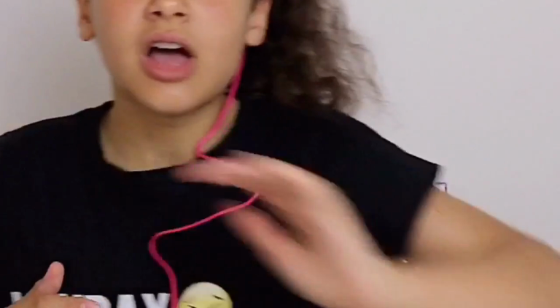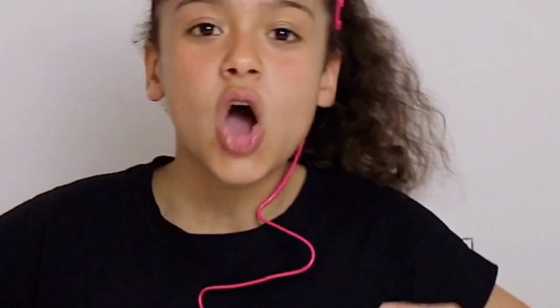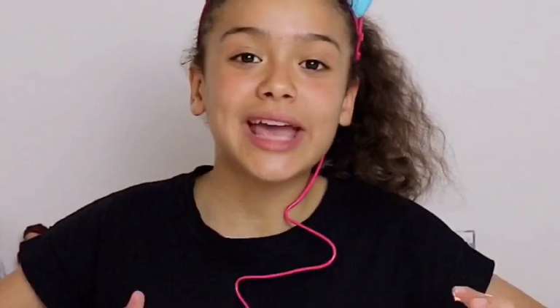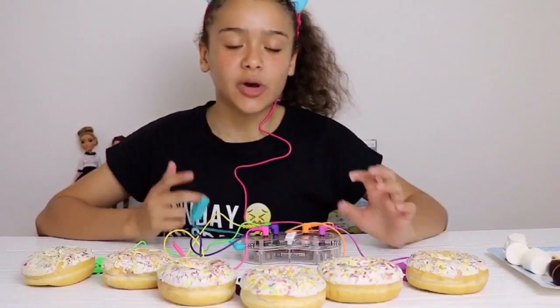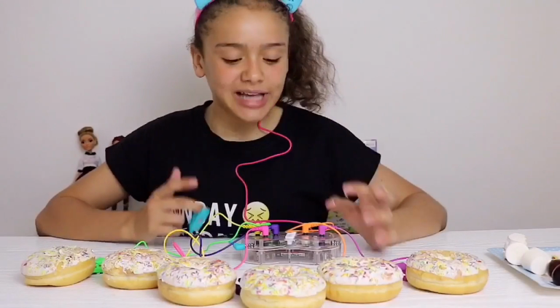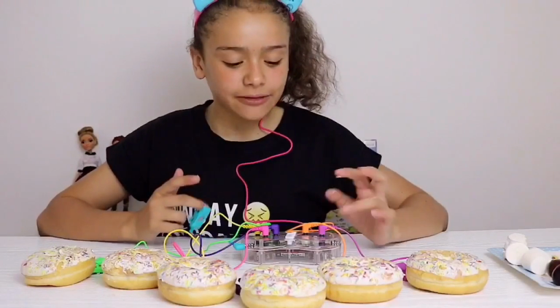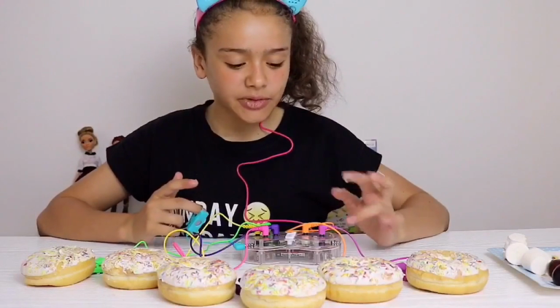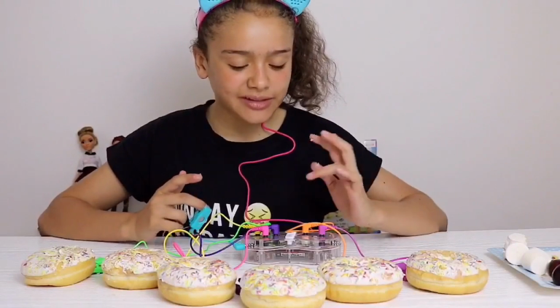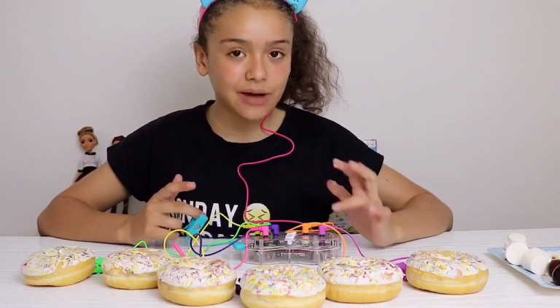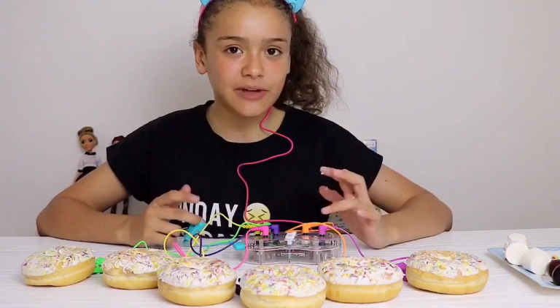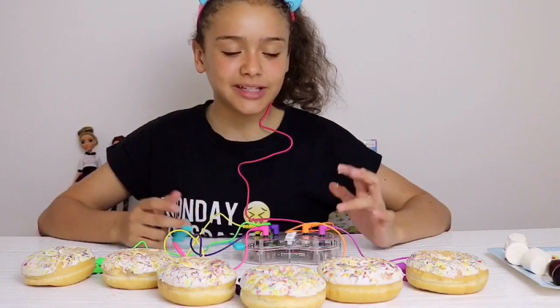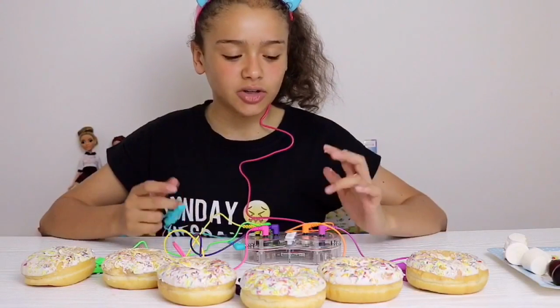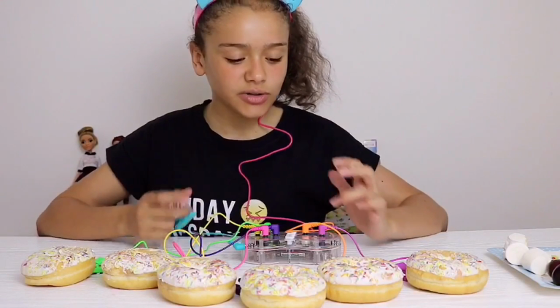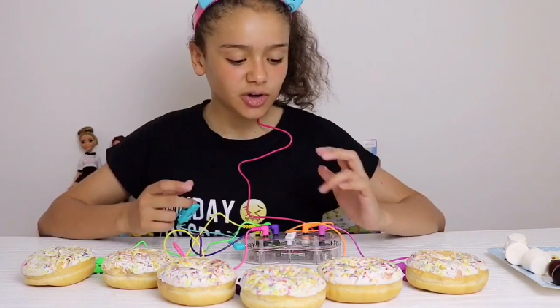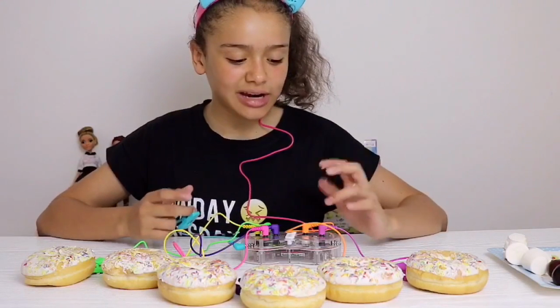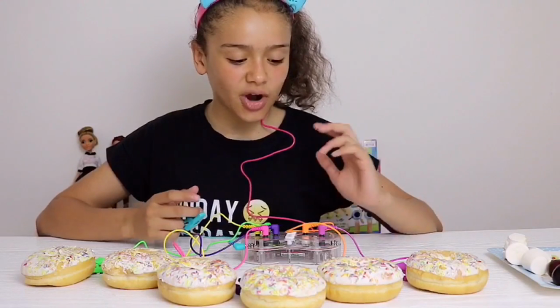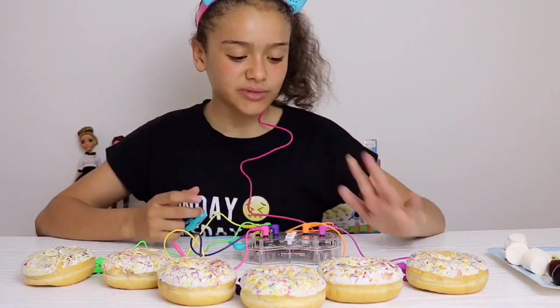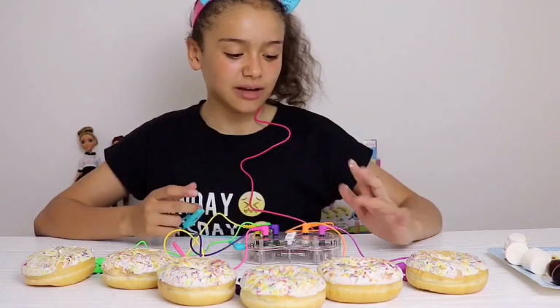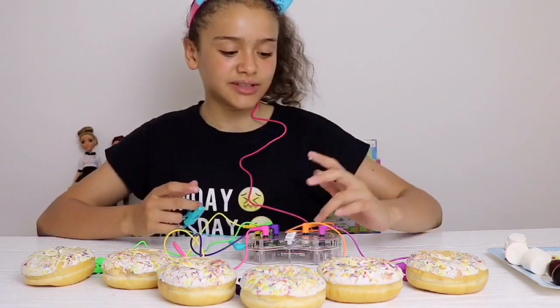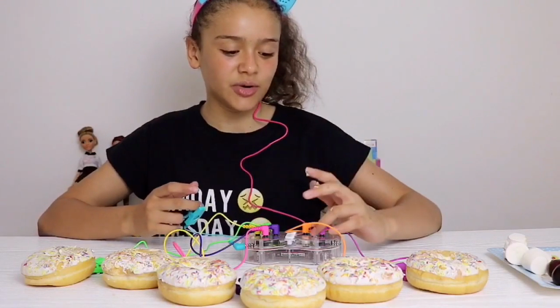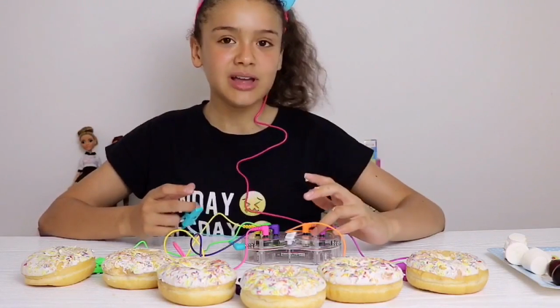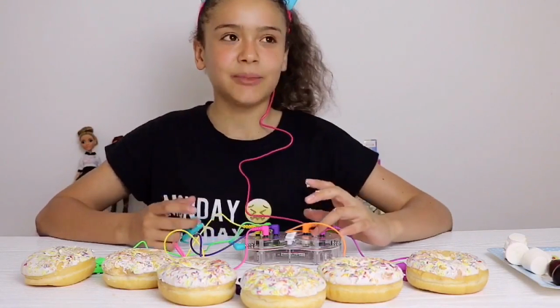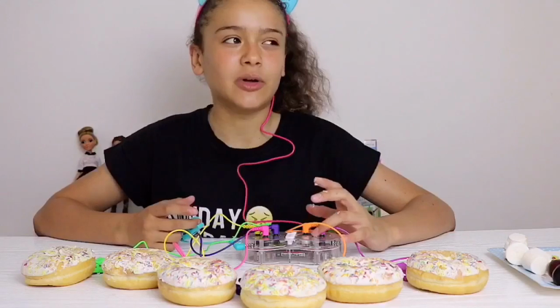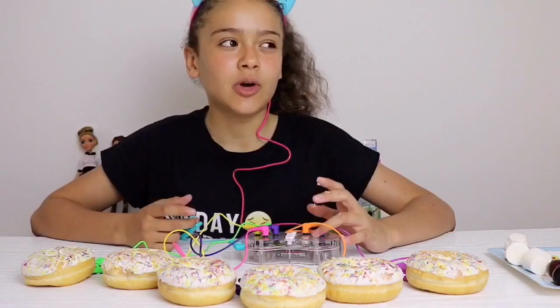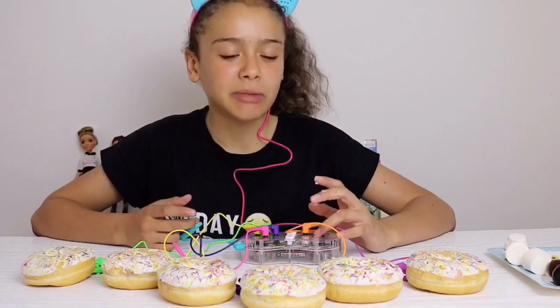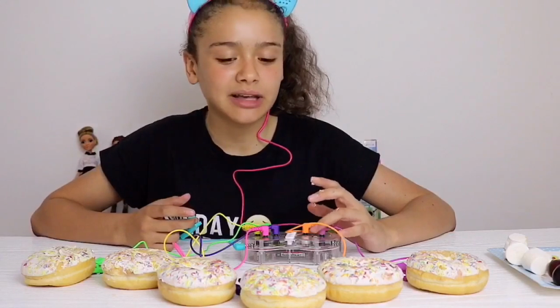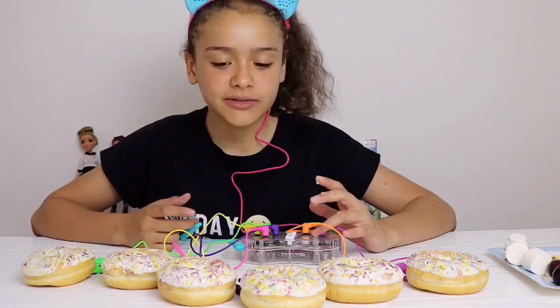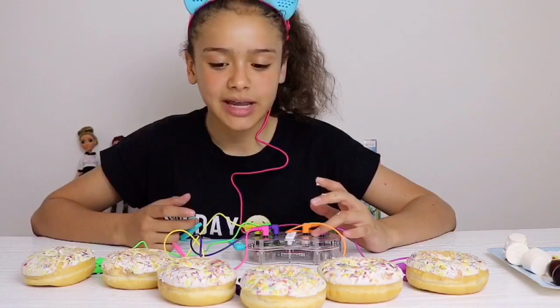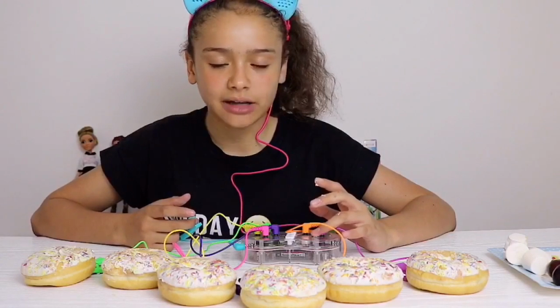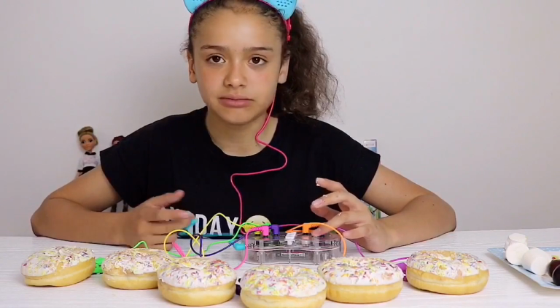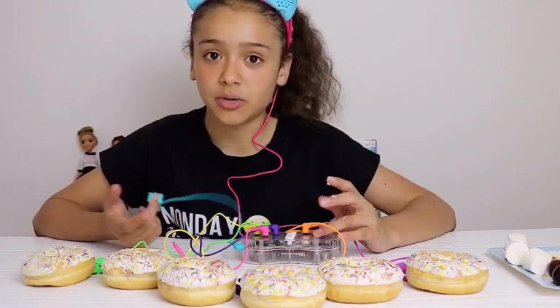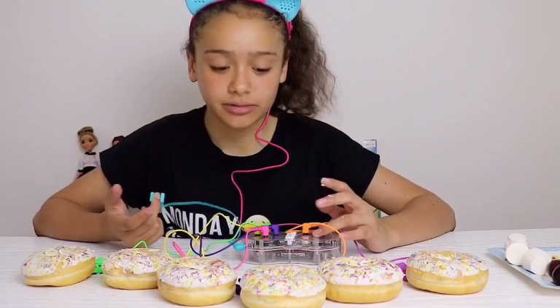Aside from using the sound effects, you can also create your own sounds, so I'm gonna record myself saying 'doughnut'.